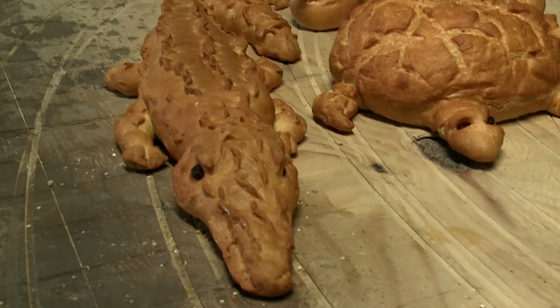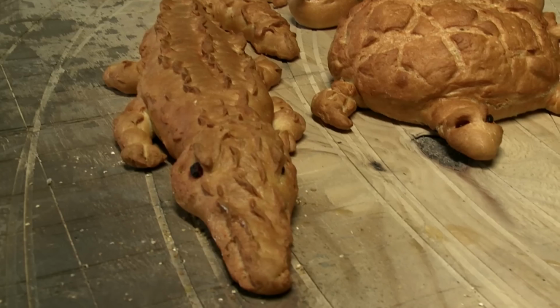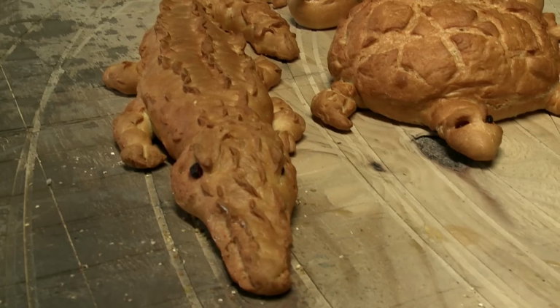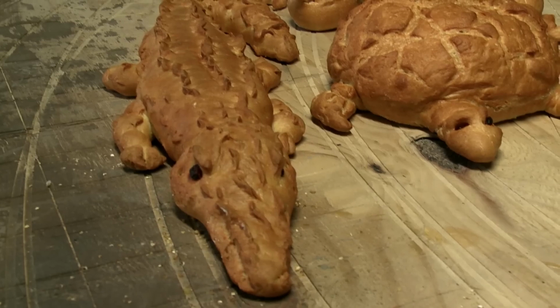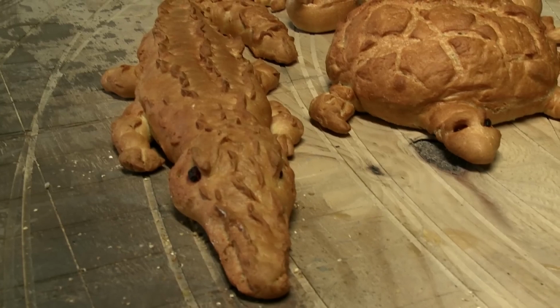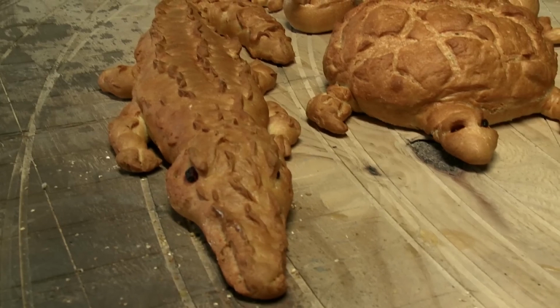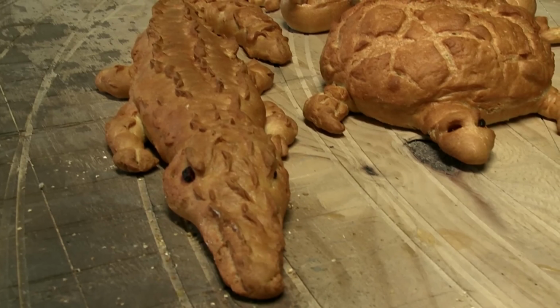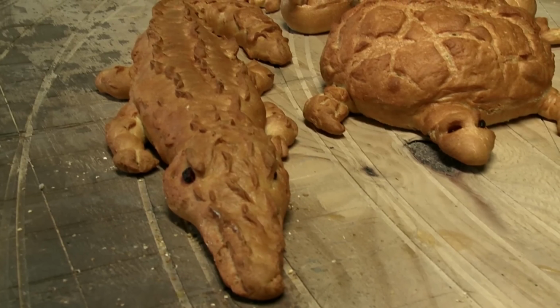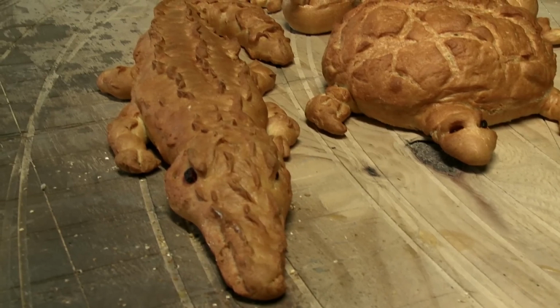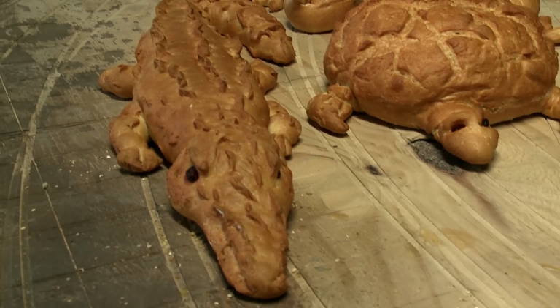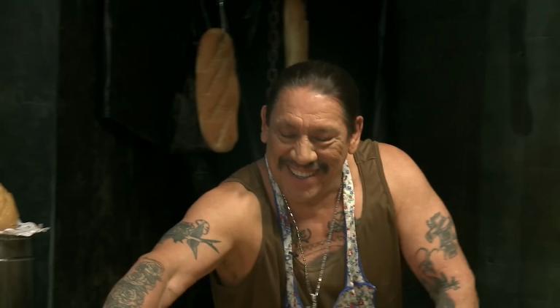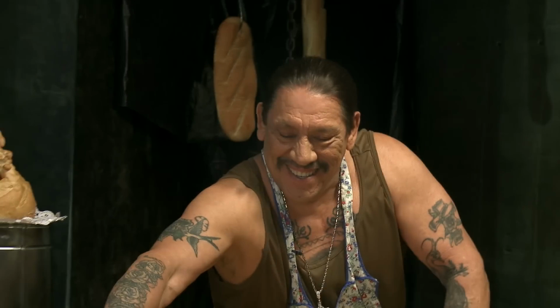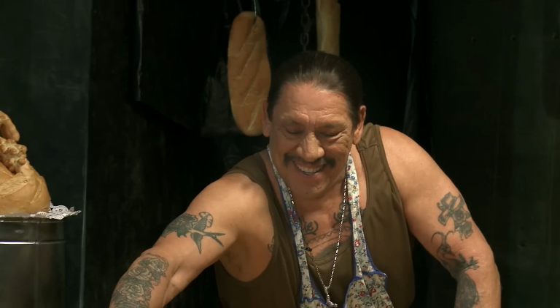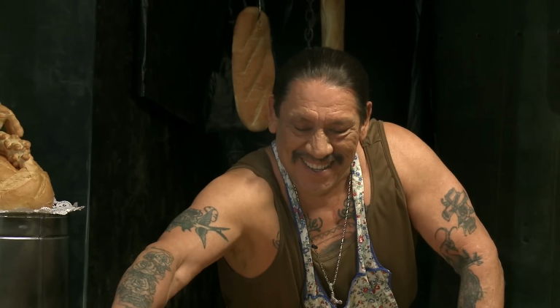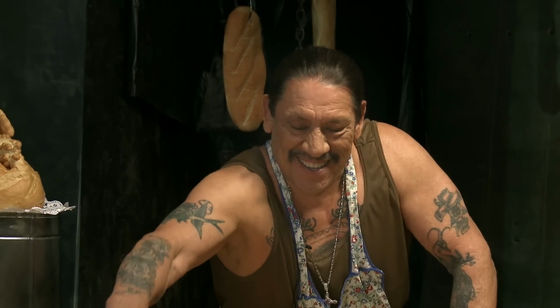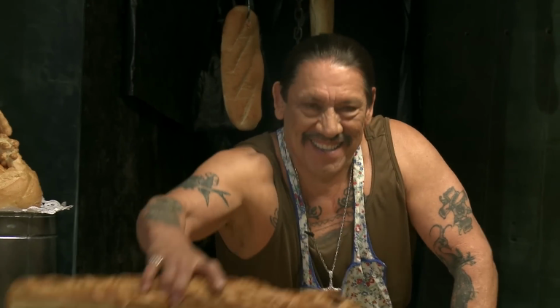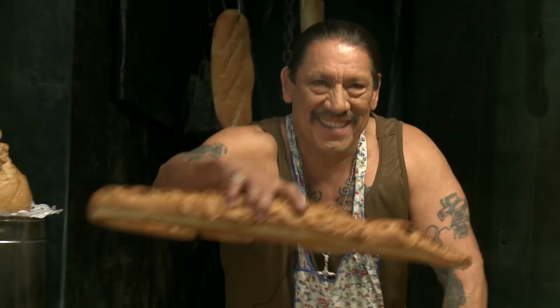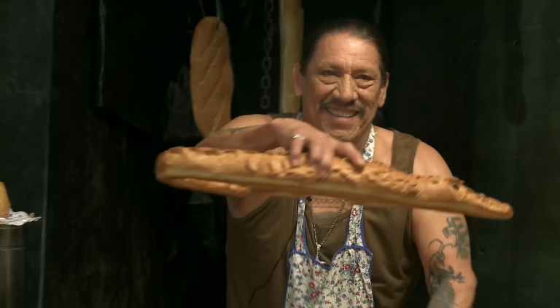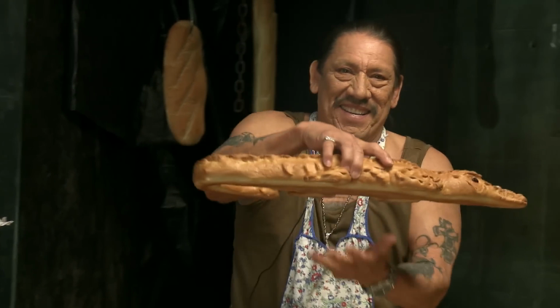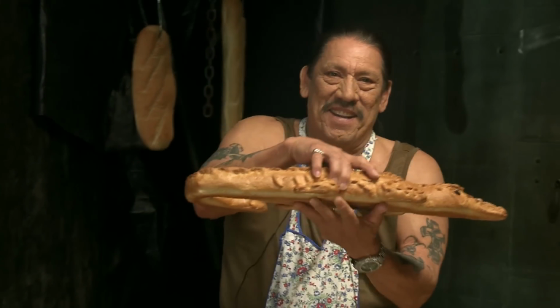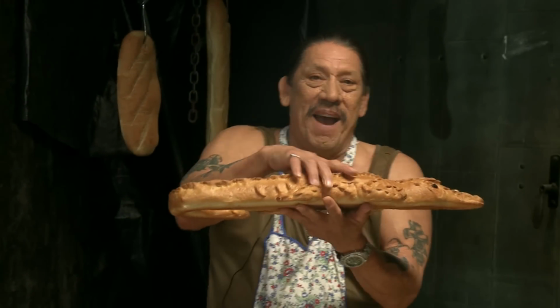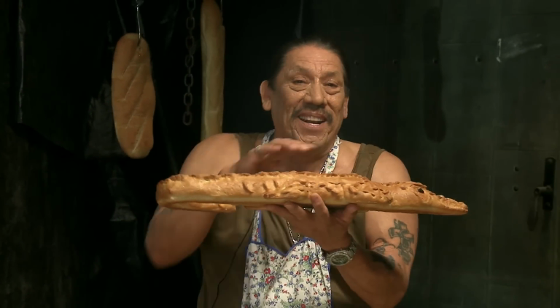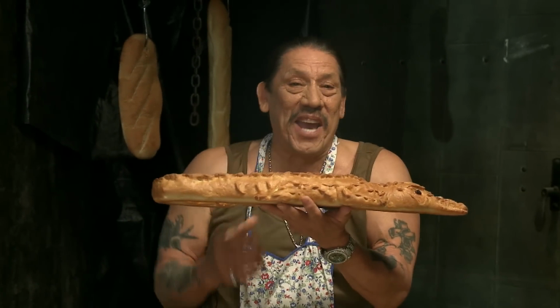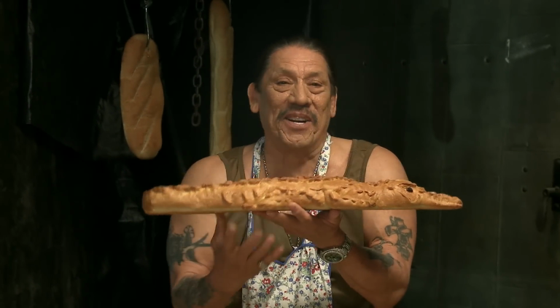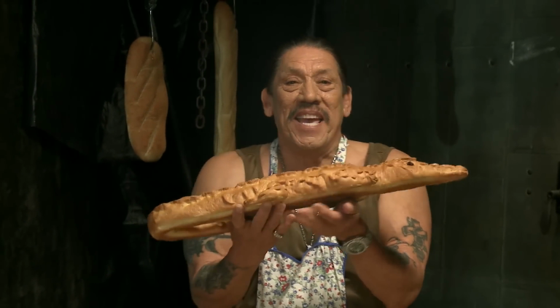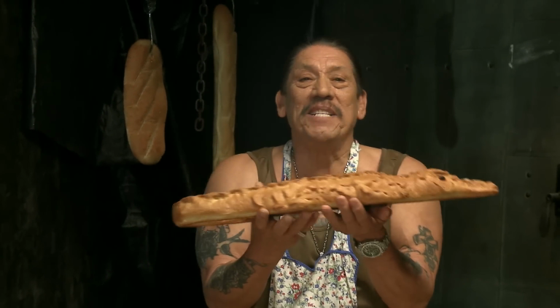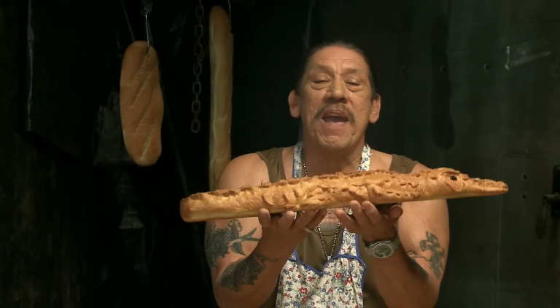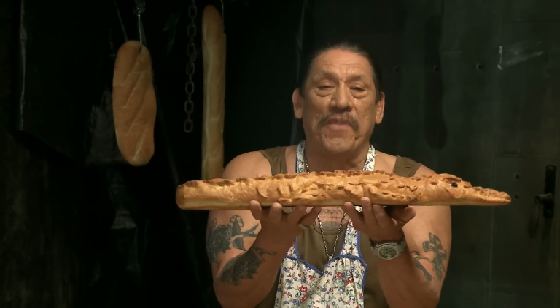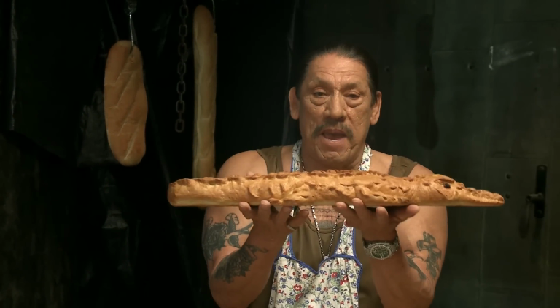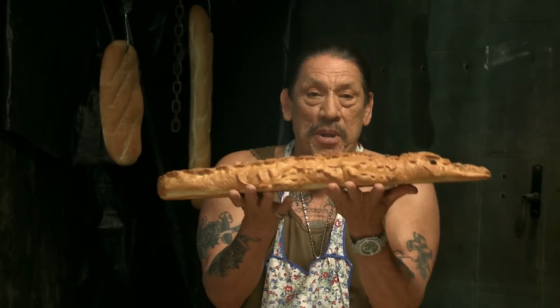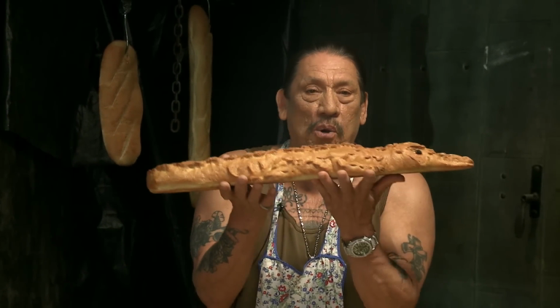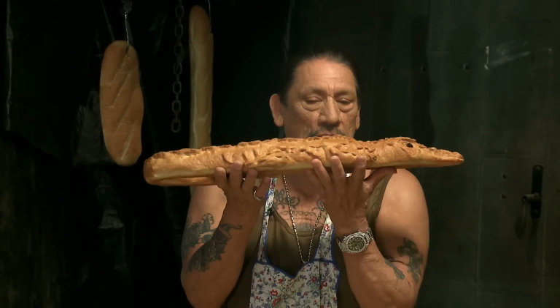Here is my alligator. My alligator, he's made from a brioche.